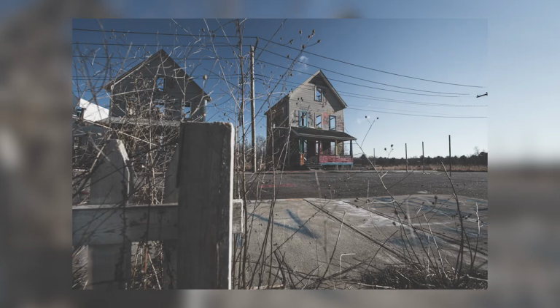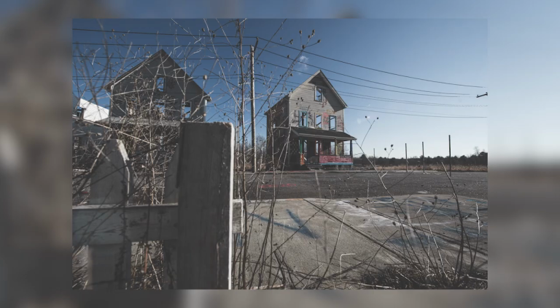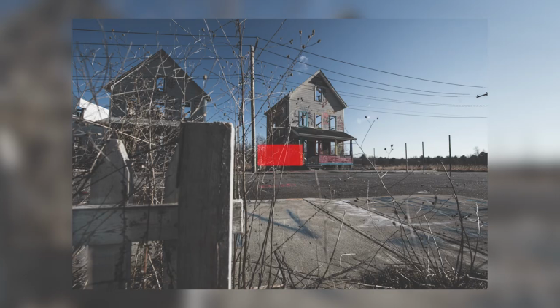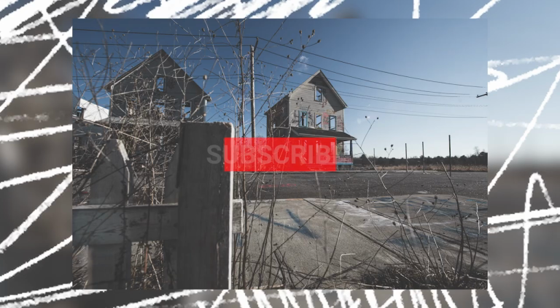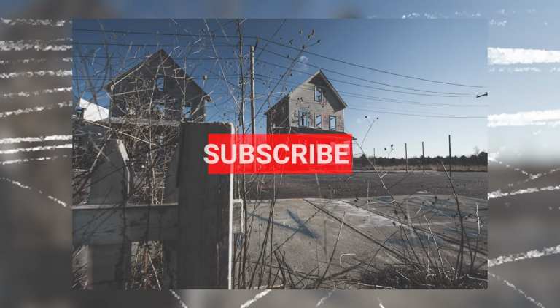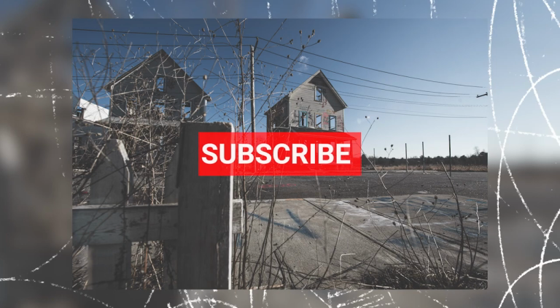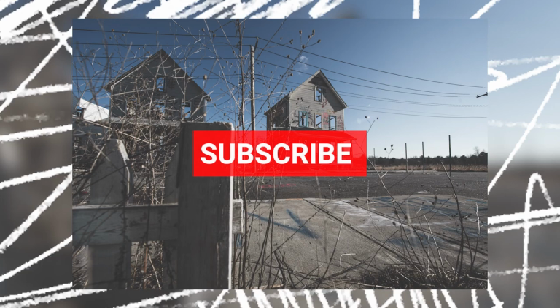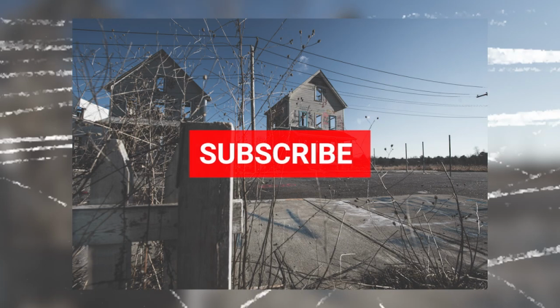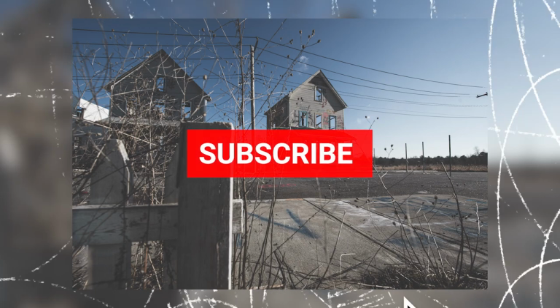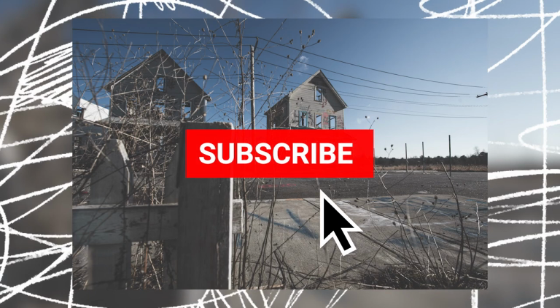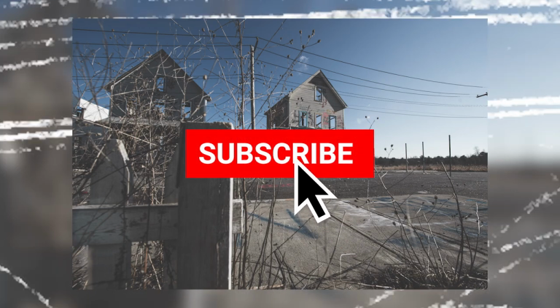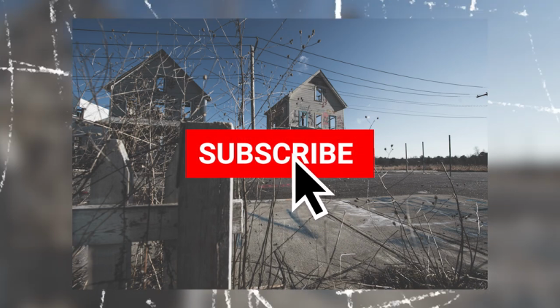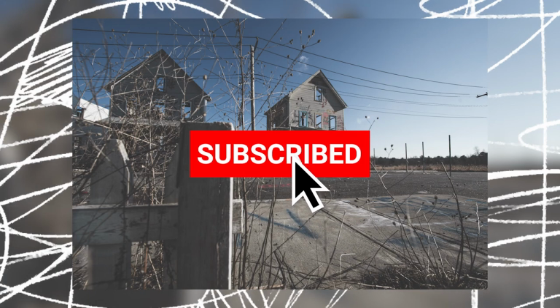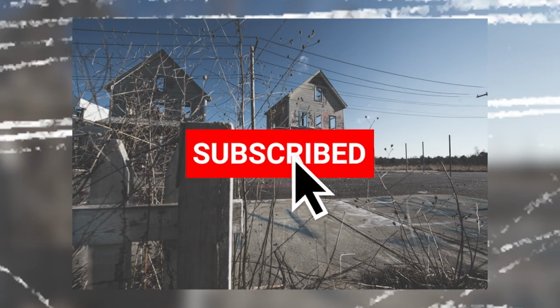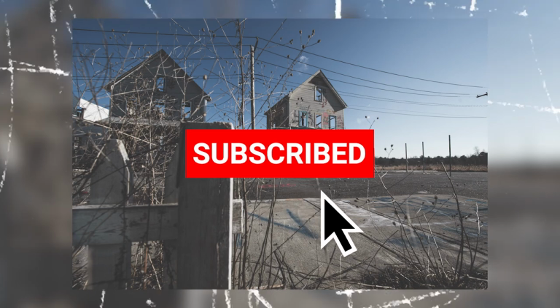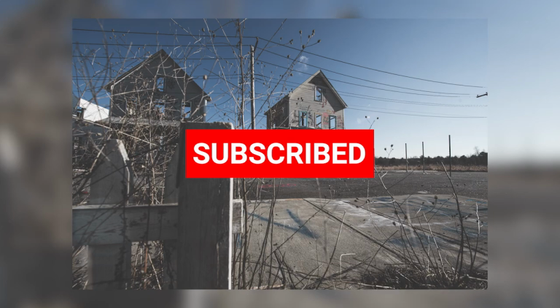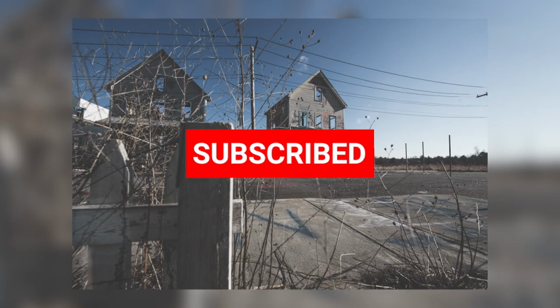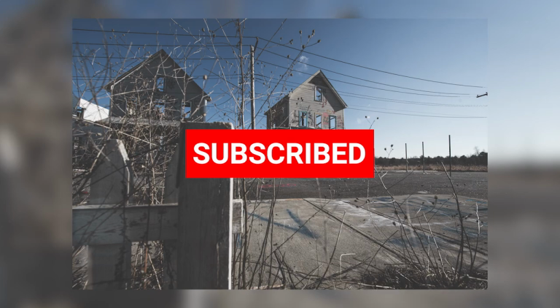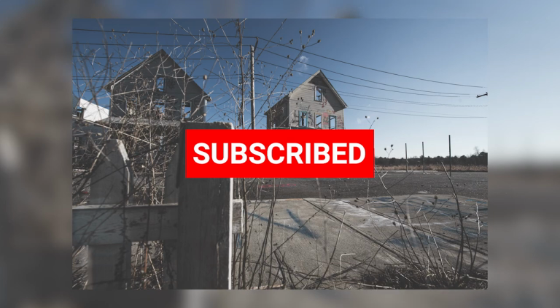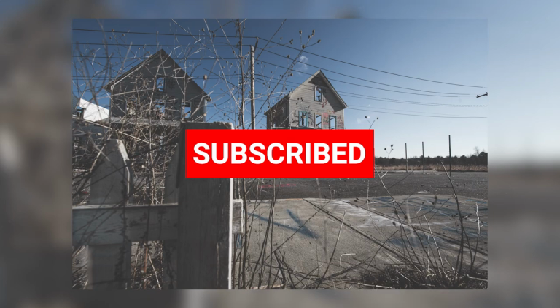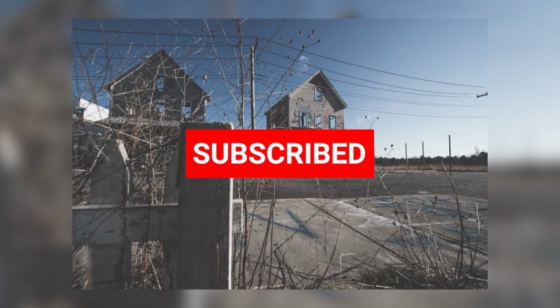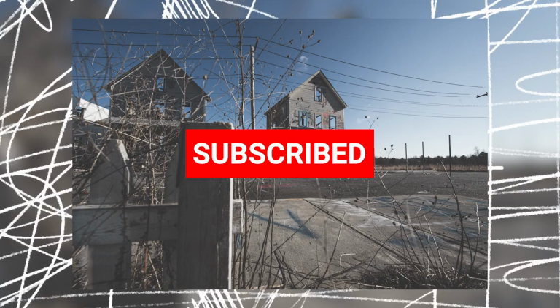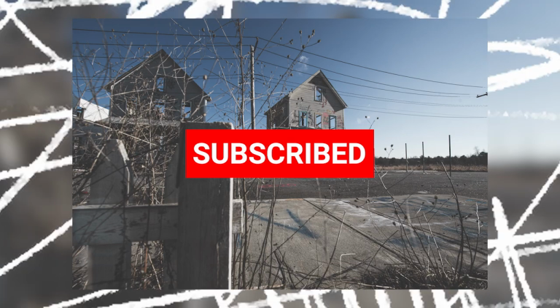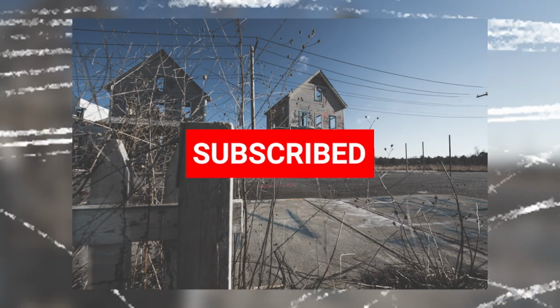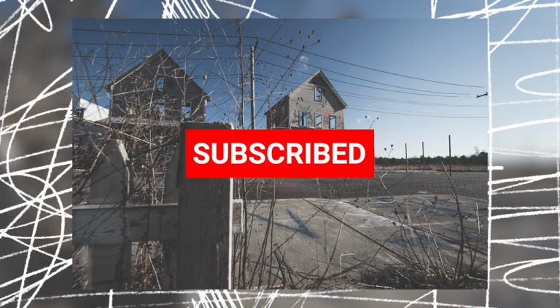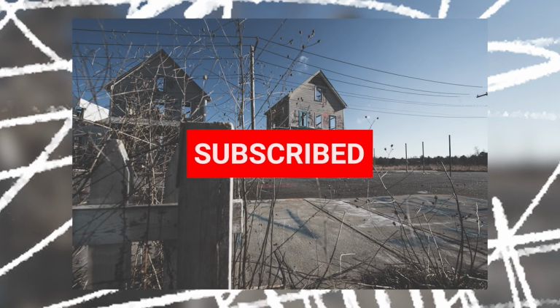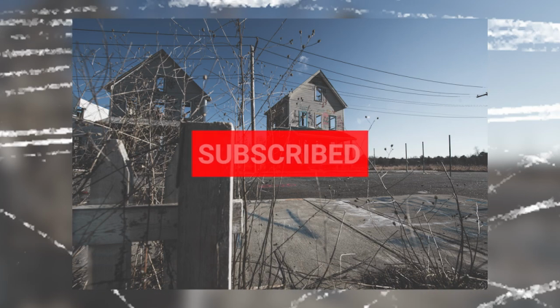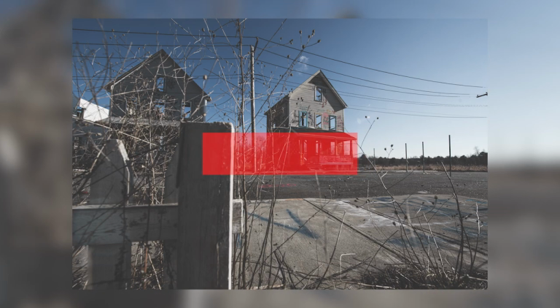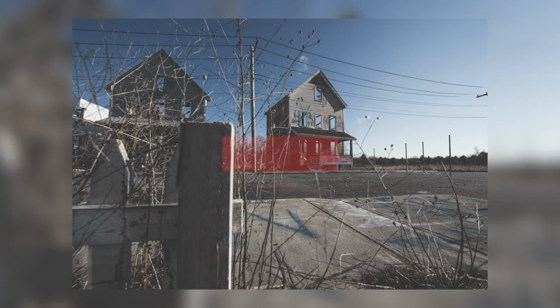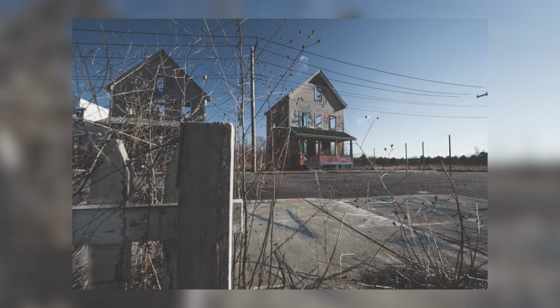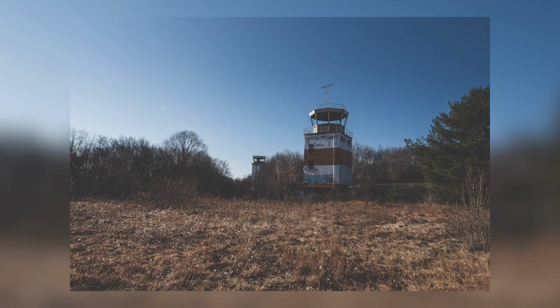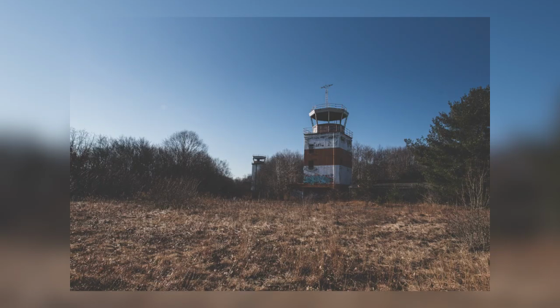If you enjoyed this episode, make sure you subscribe. We will be releasing new content every two weeks.